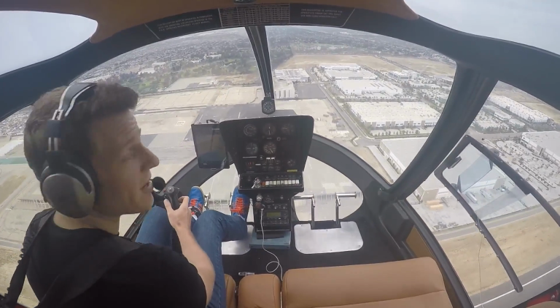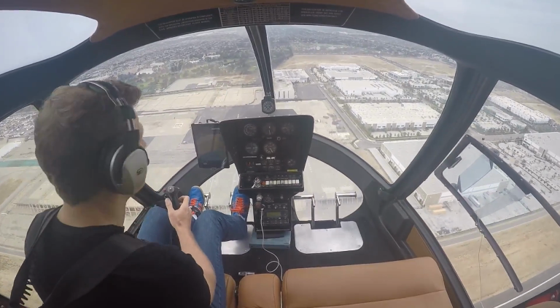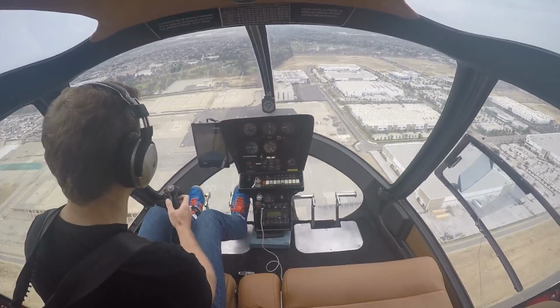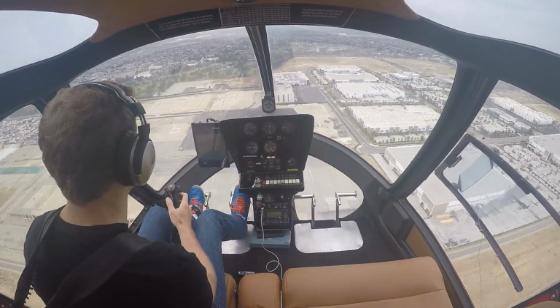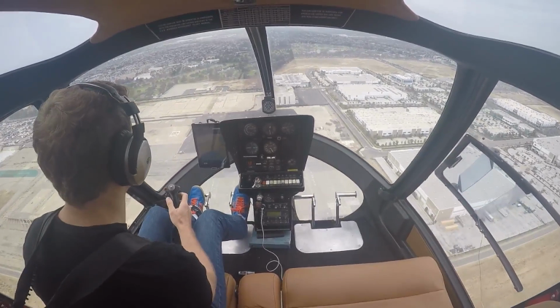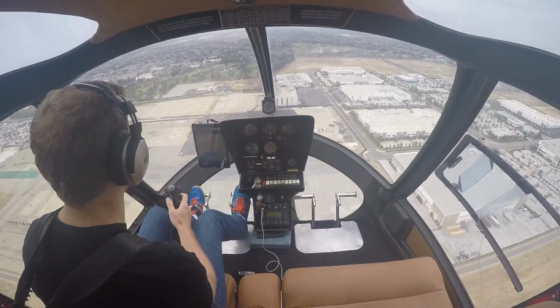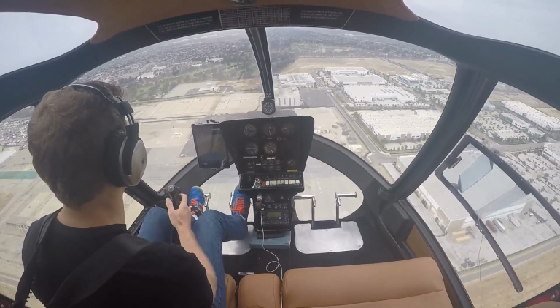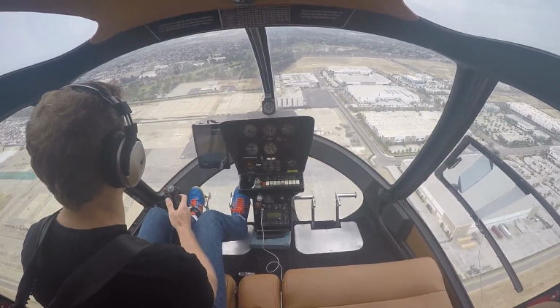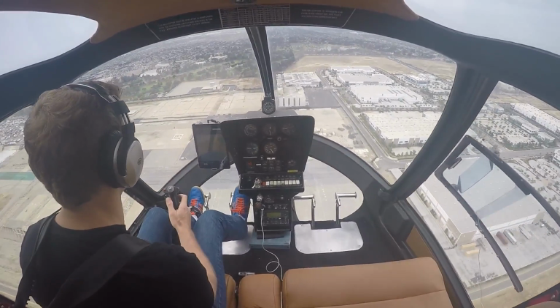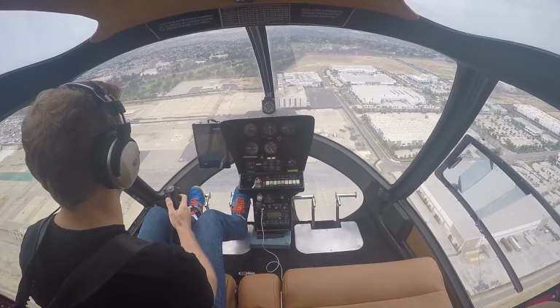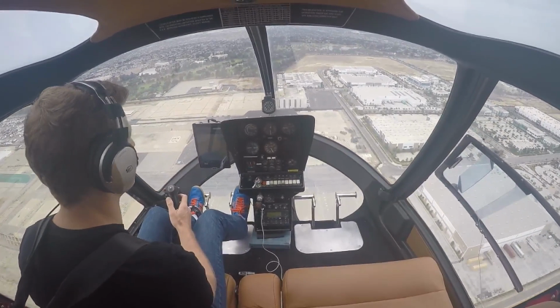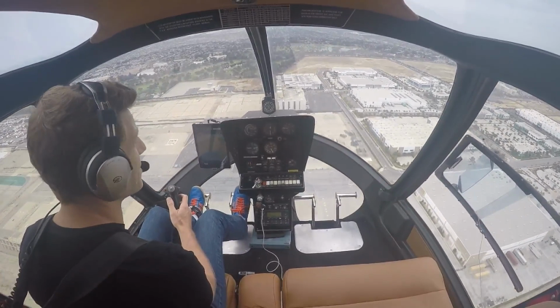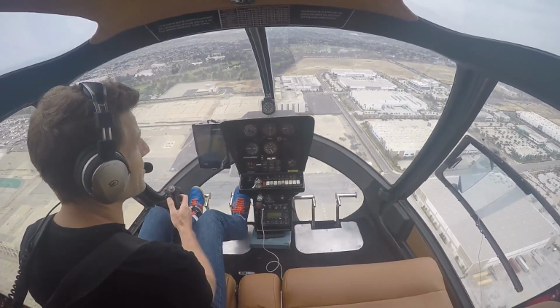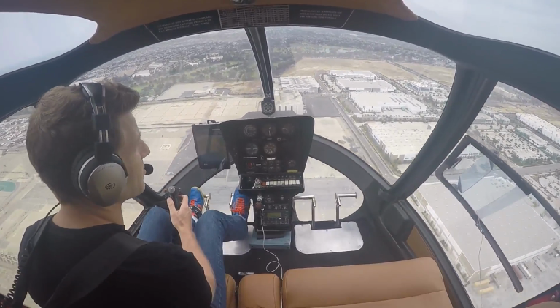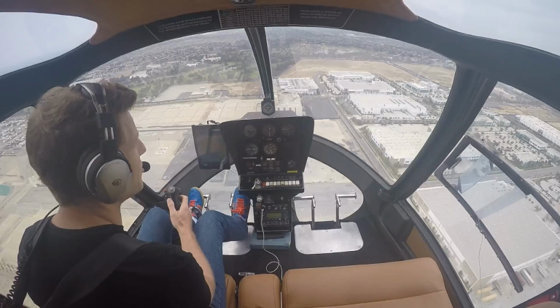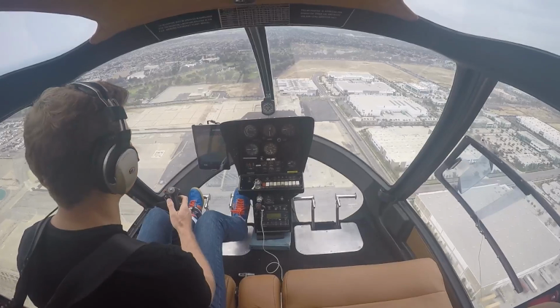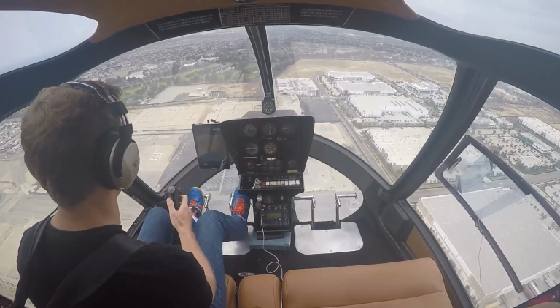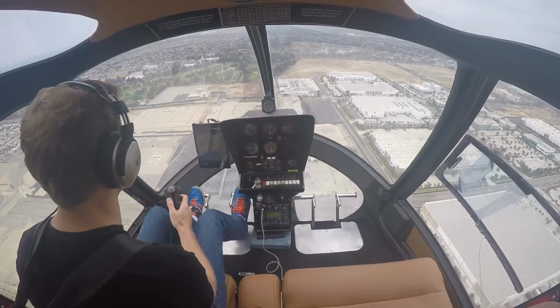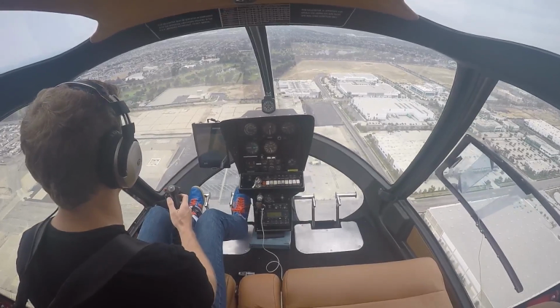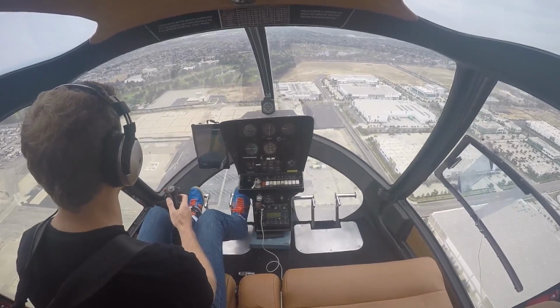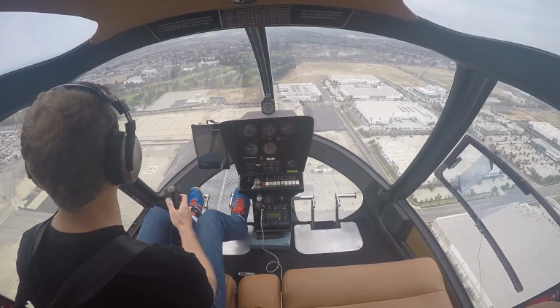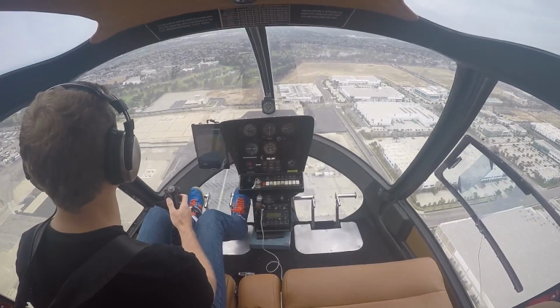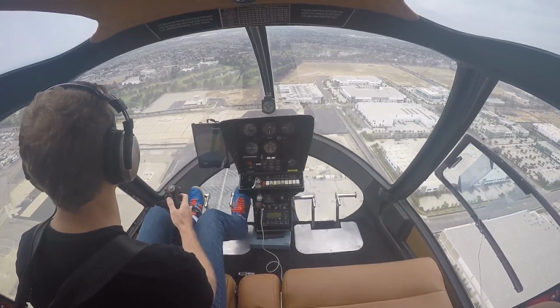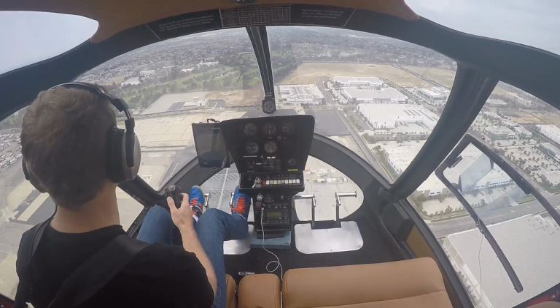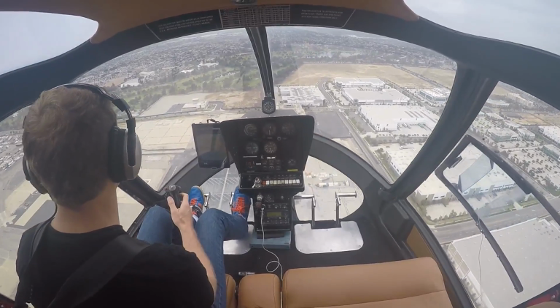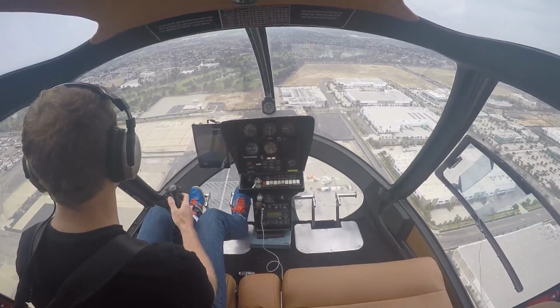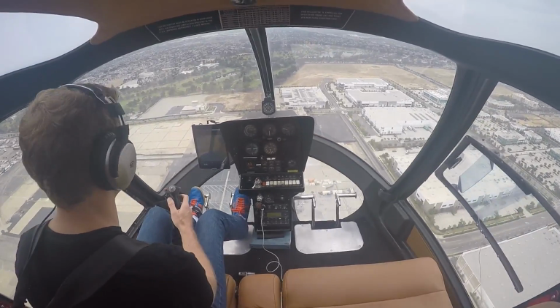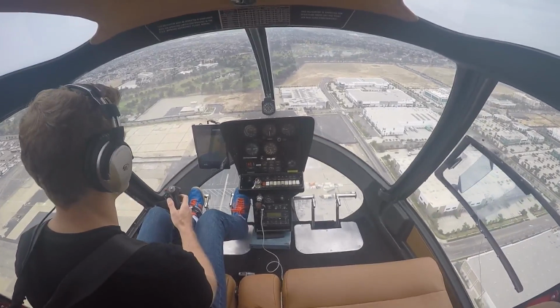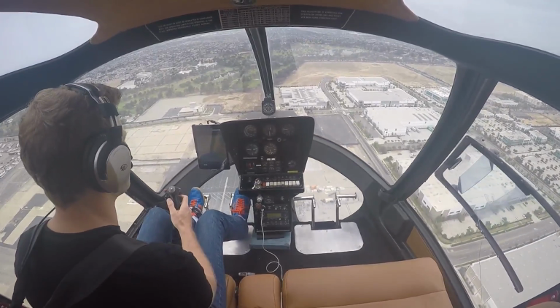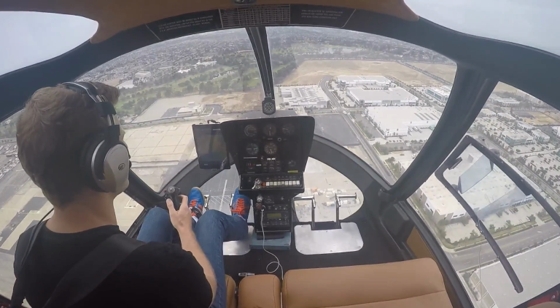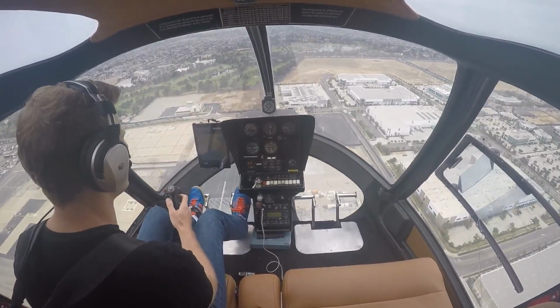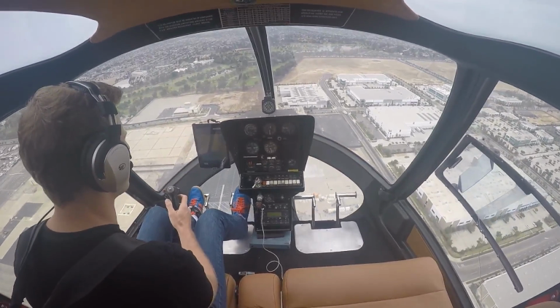And that is how you get a helicopter up and running — or at least the Enstrom 280C — up and running and departing the airport.